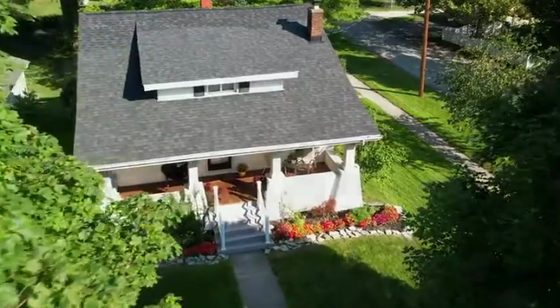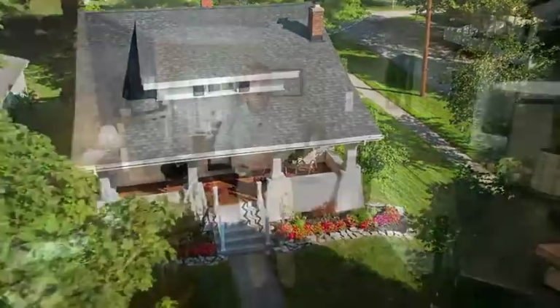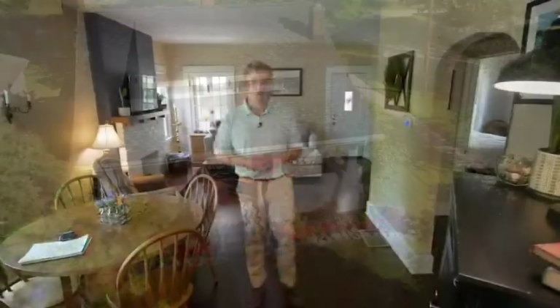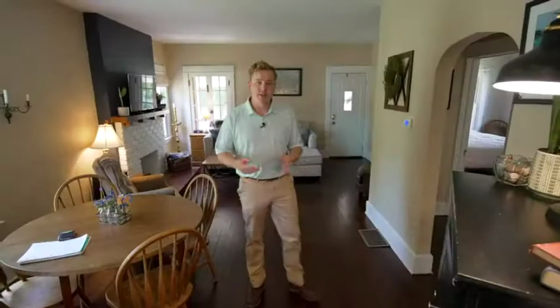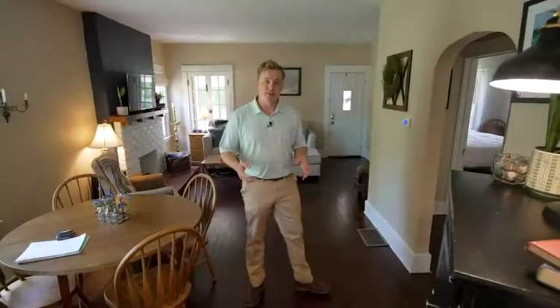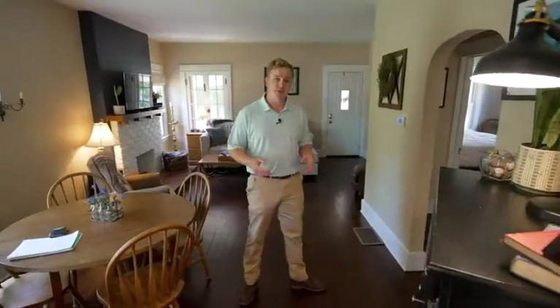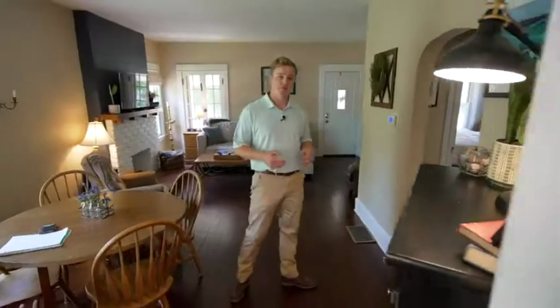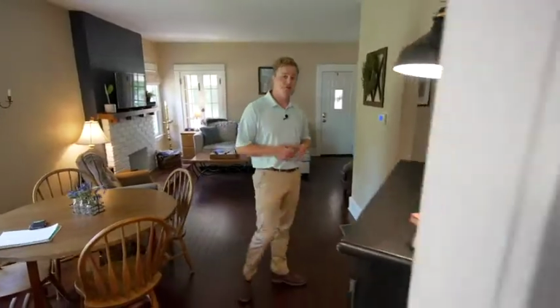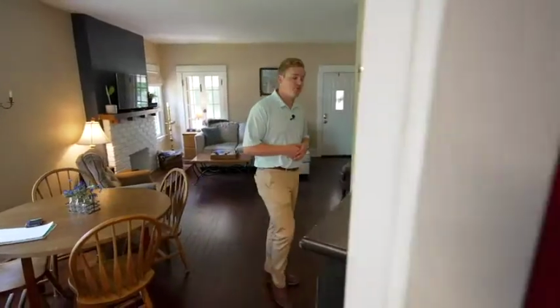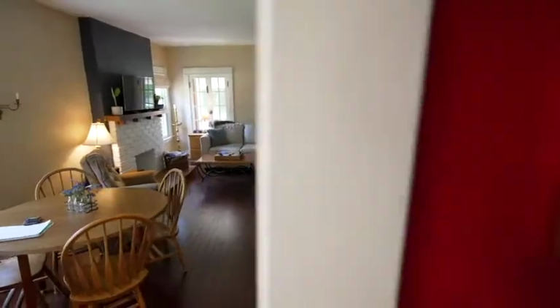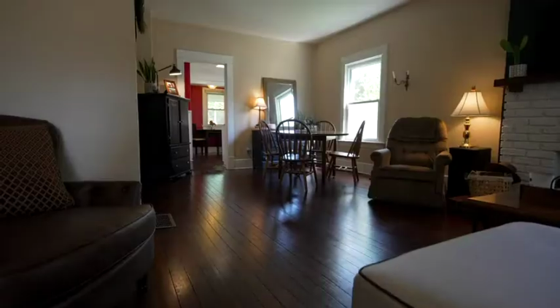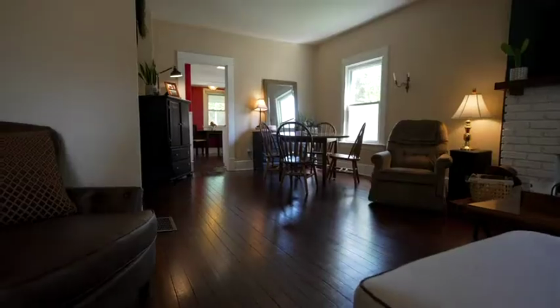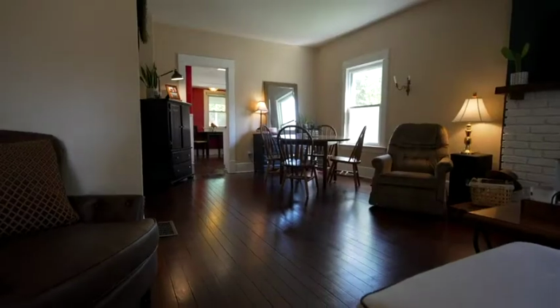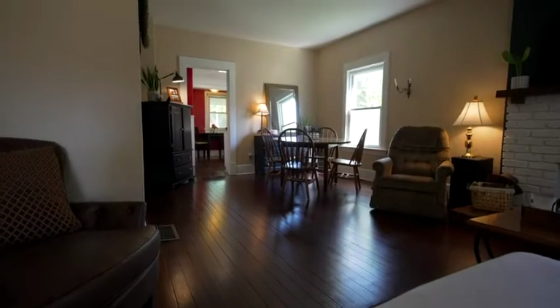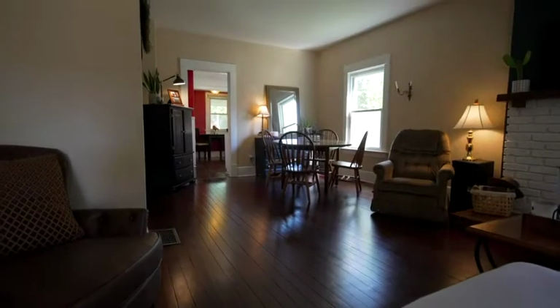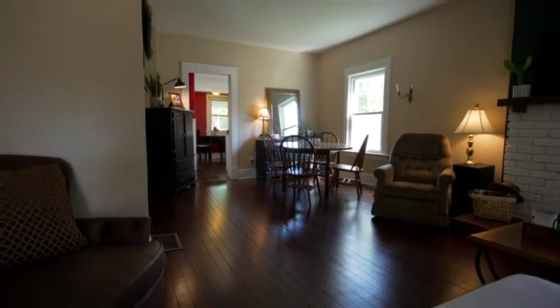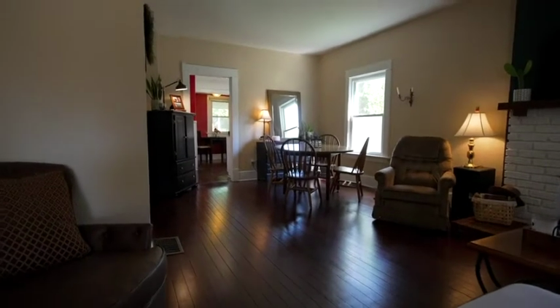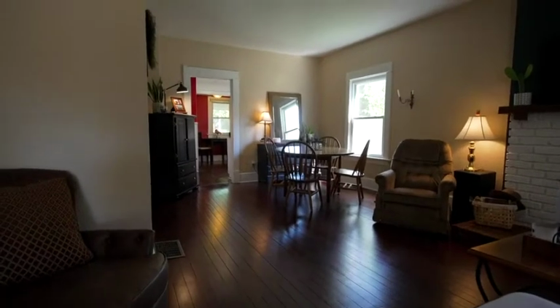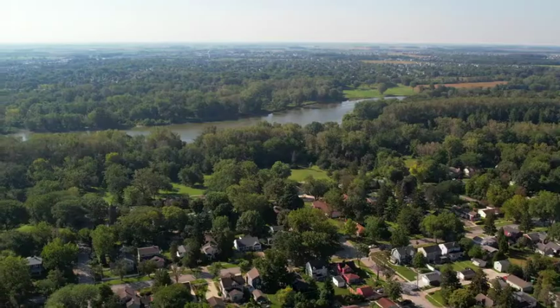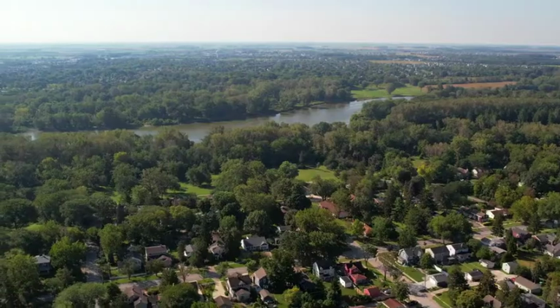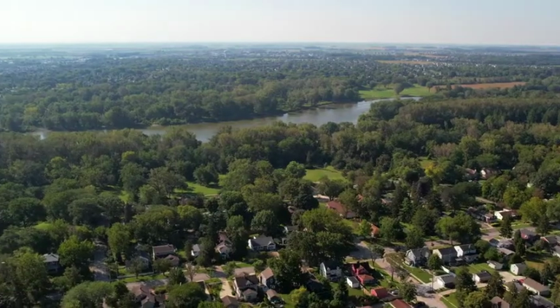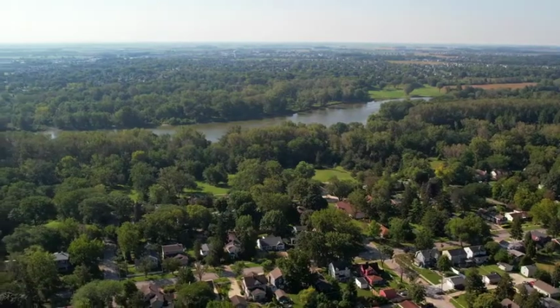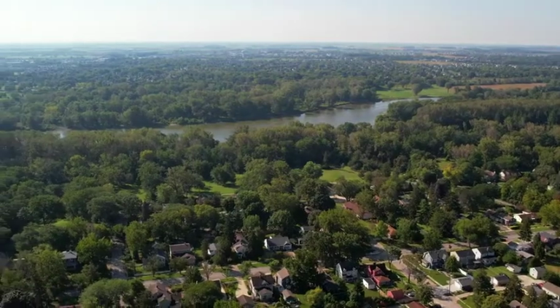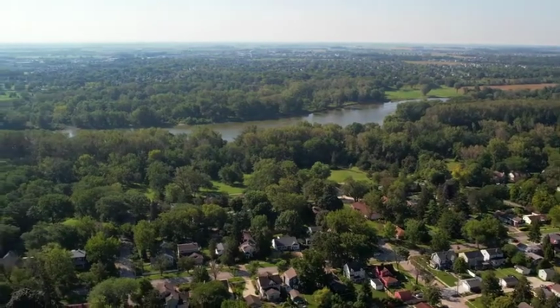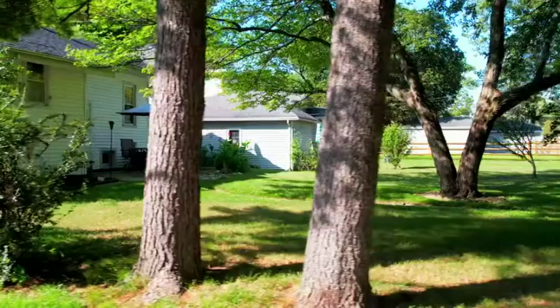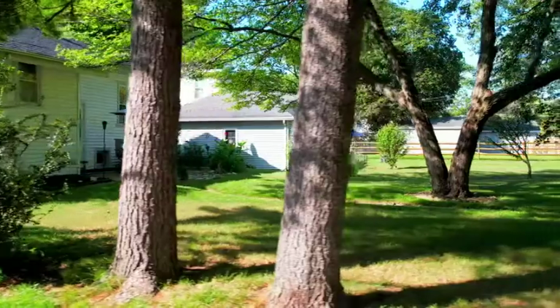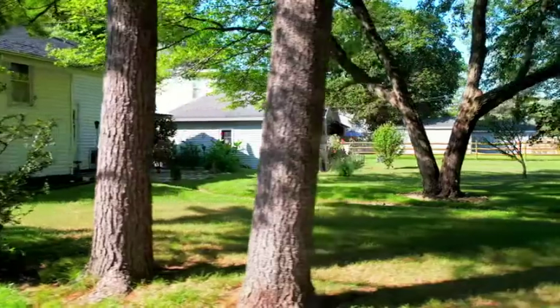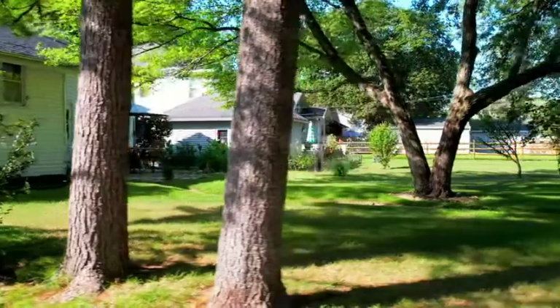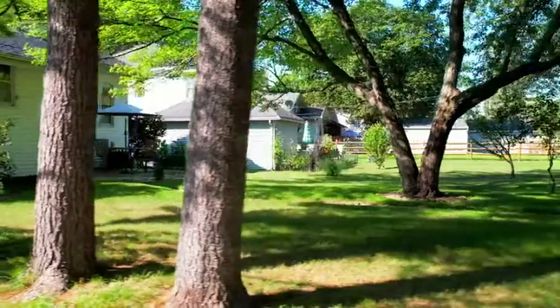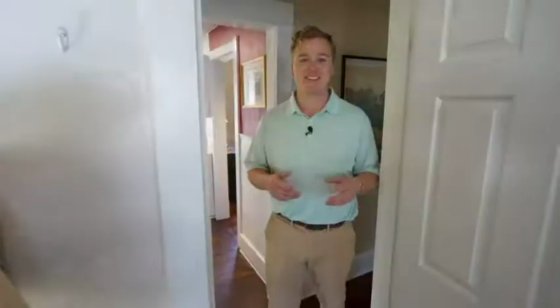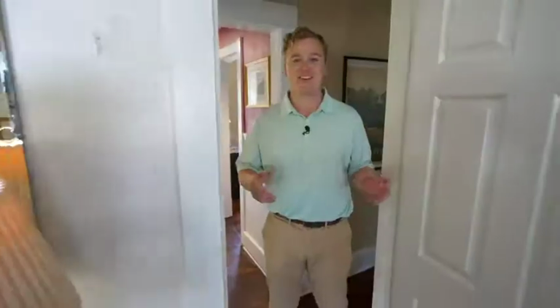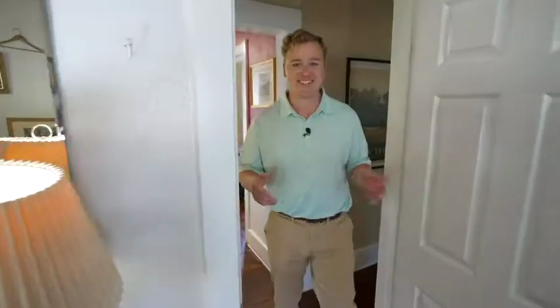What makes this home so great? Open space, location, privacy. It's all here.